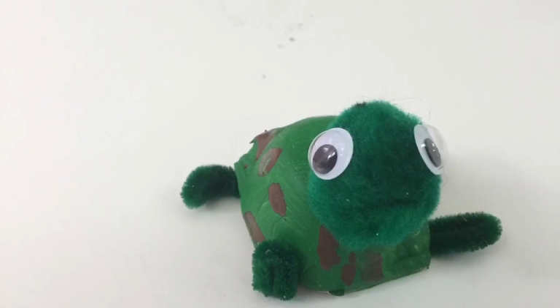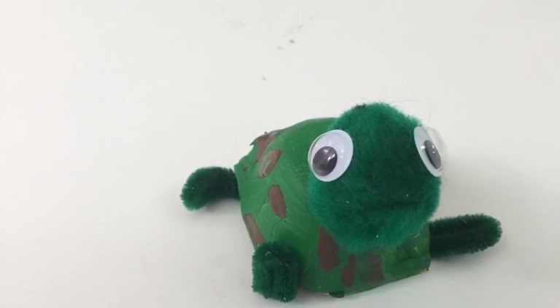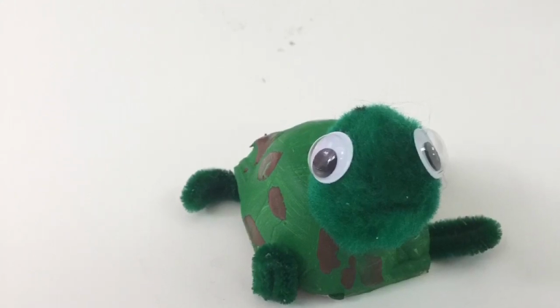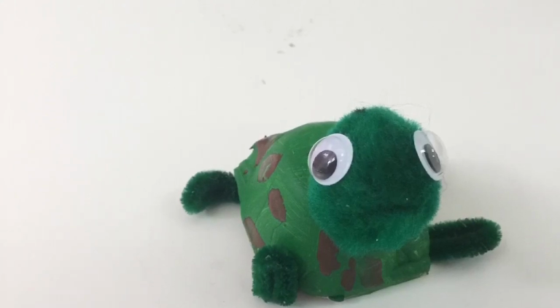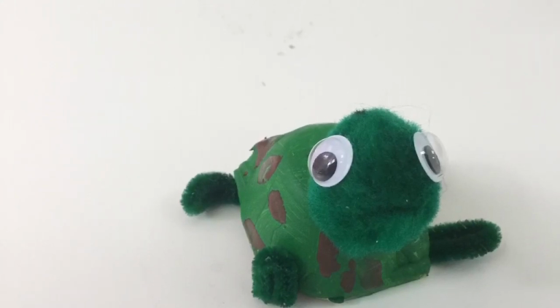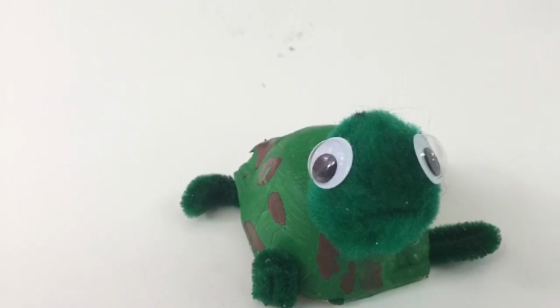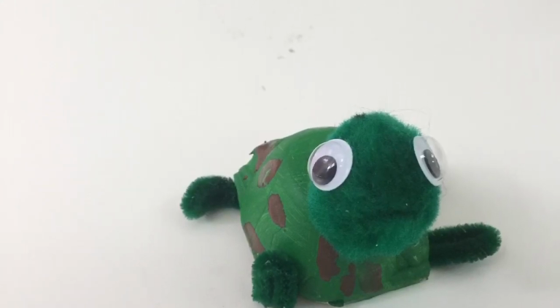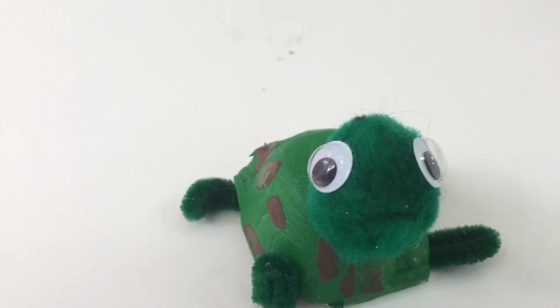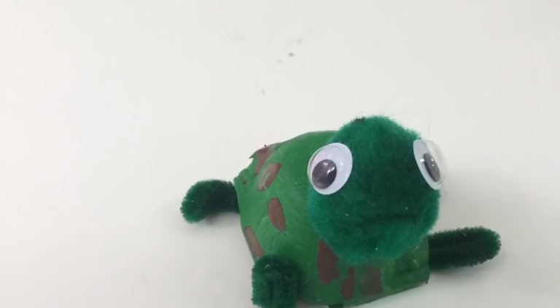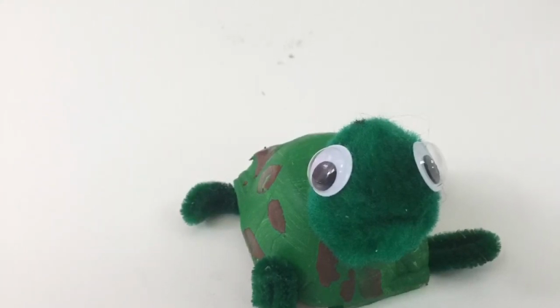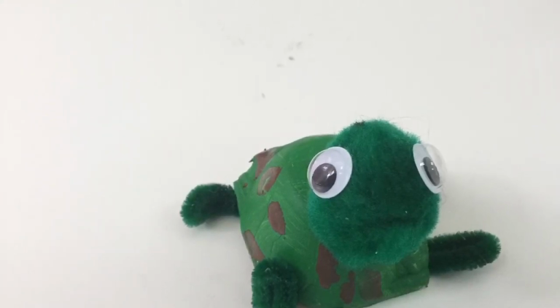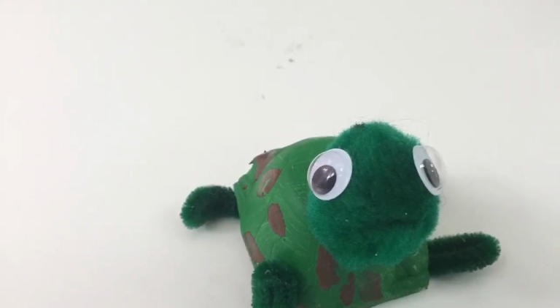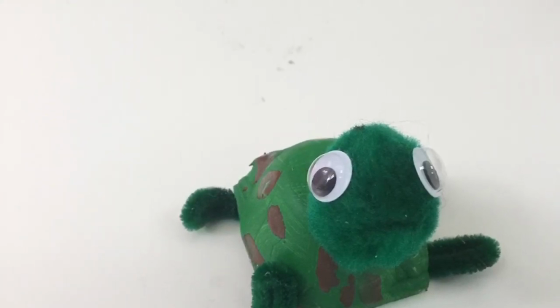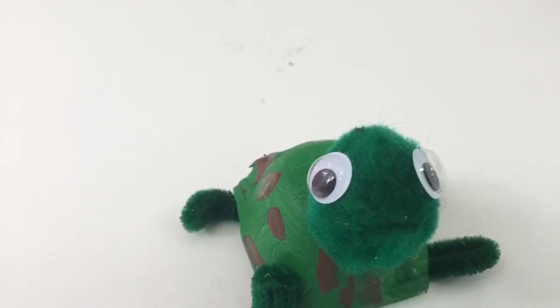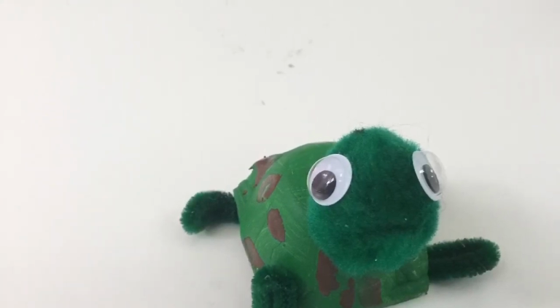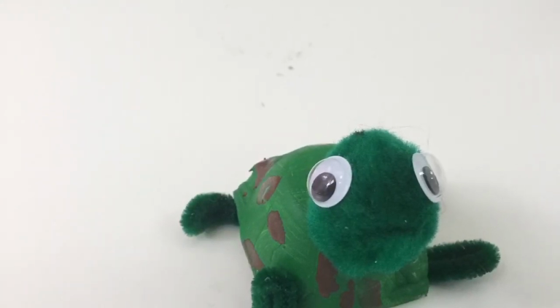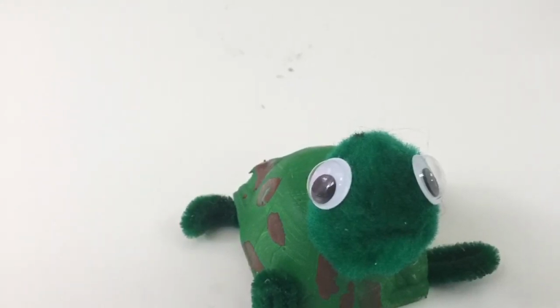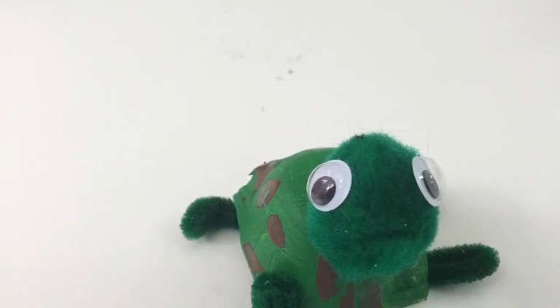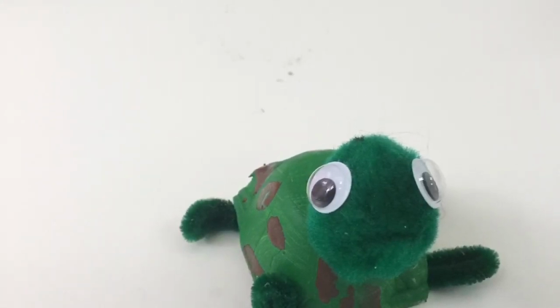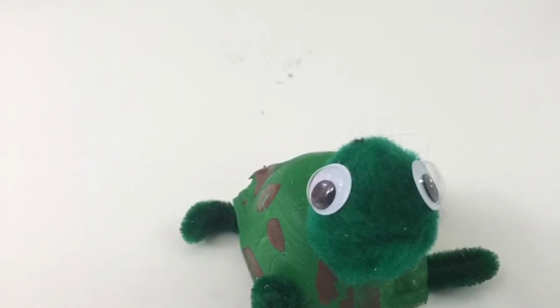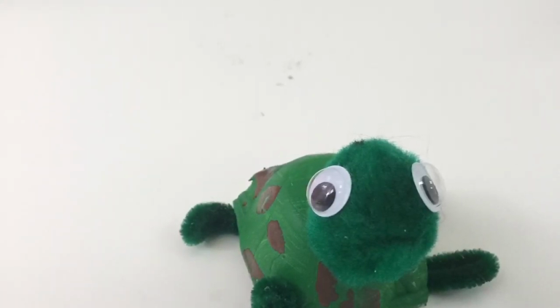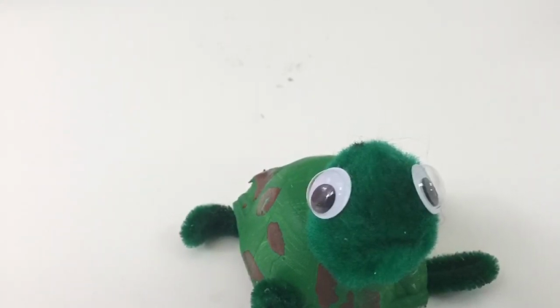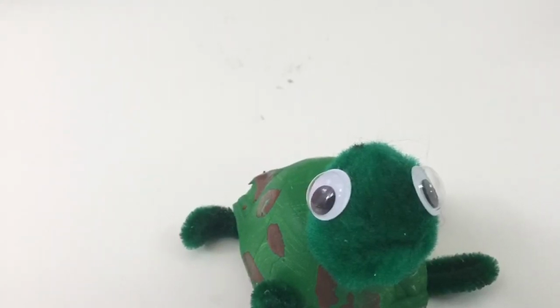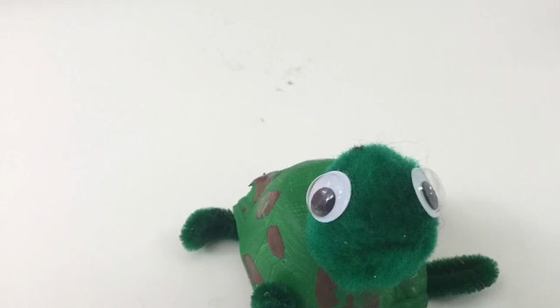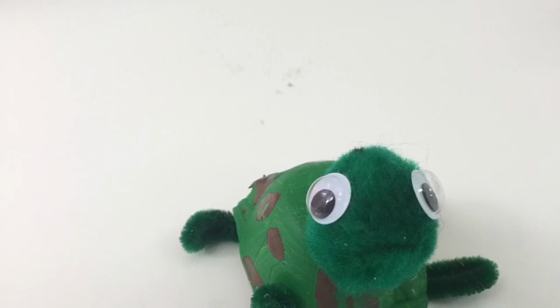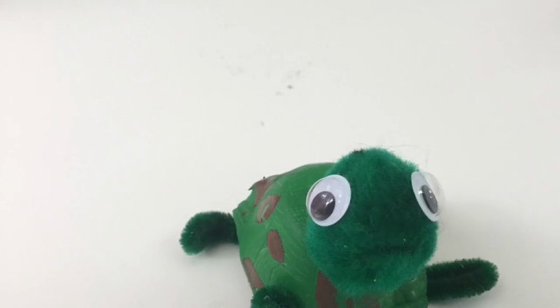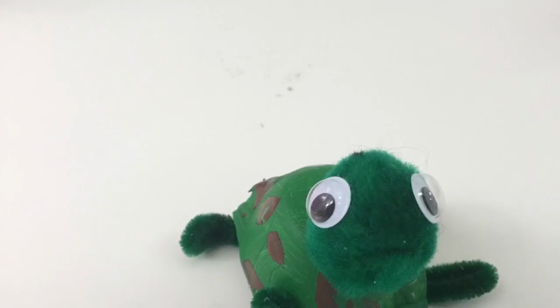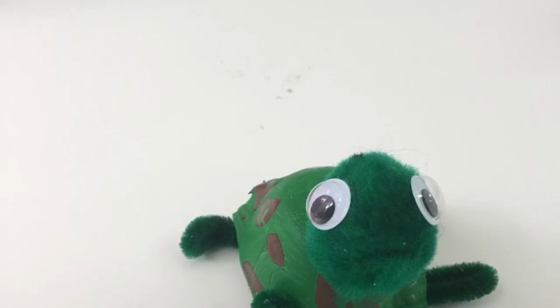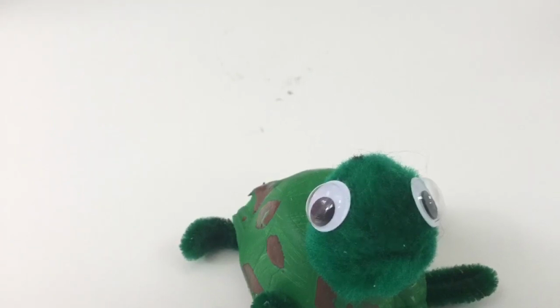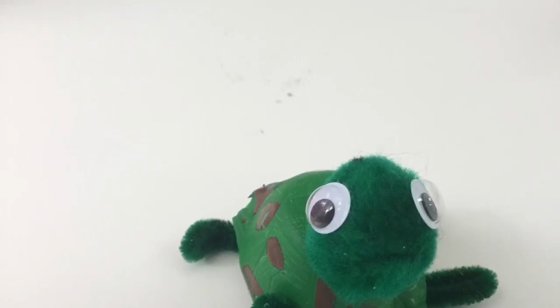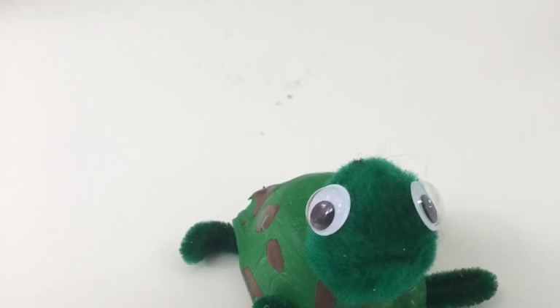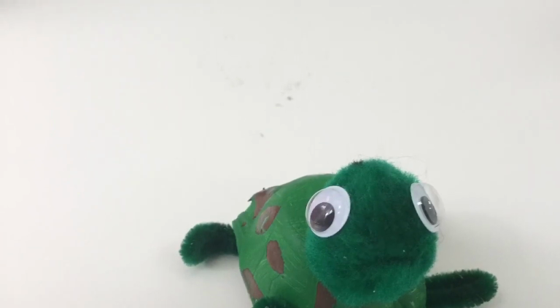And there you have it — a super cute, super simple little turtle made out of an egg carton.